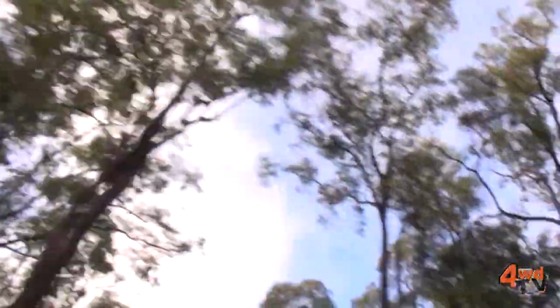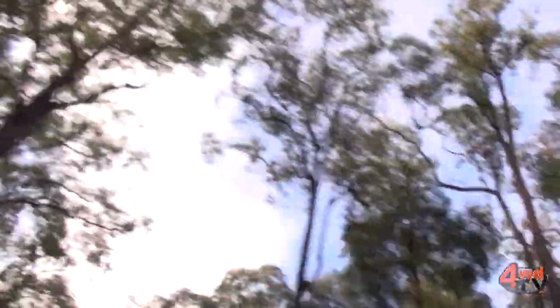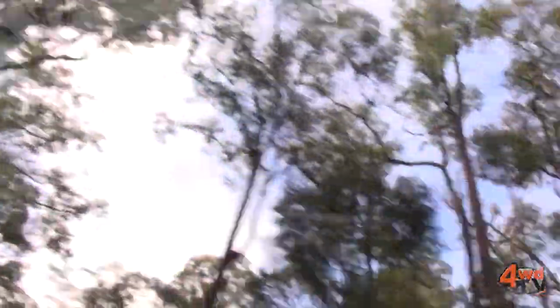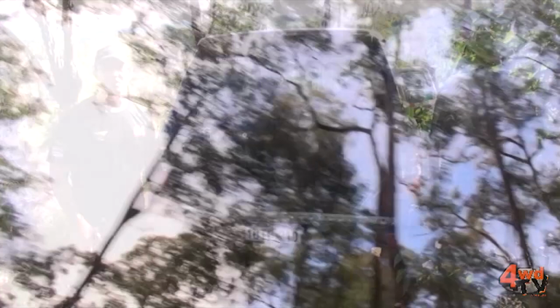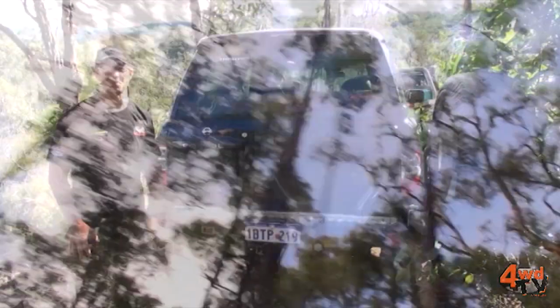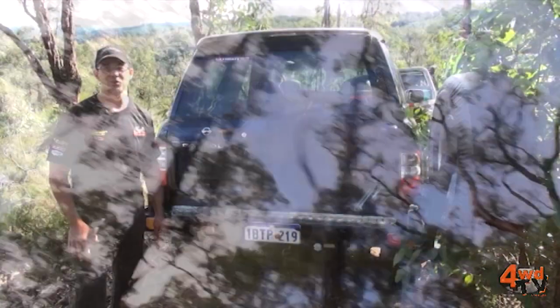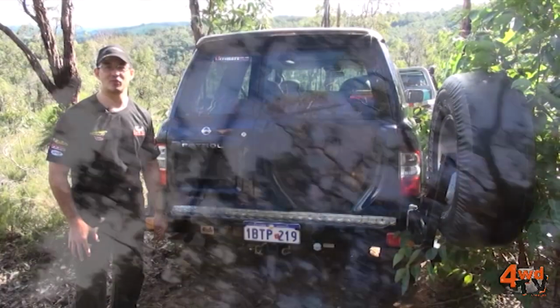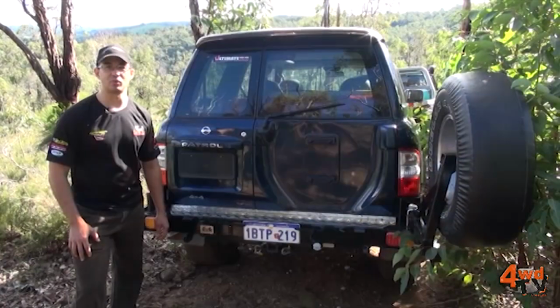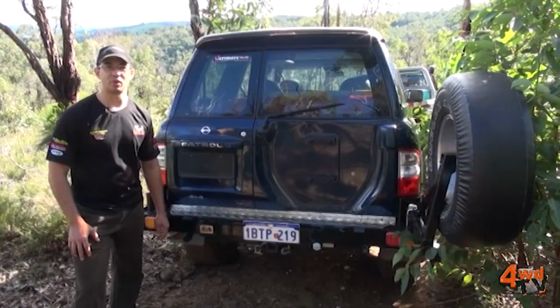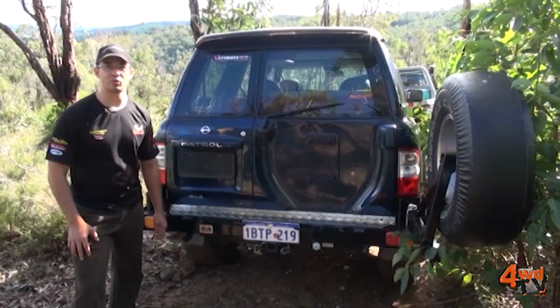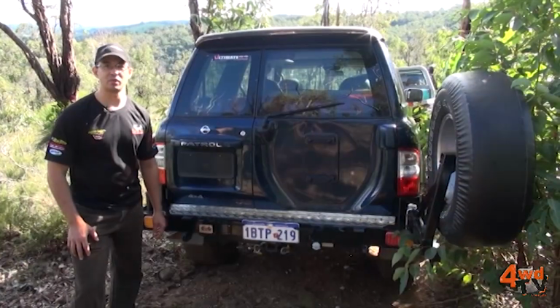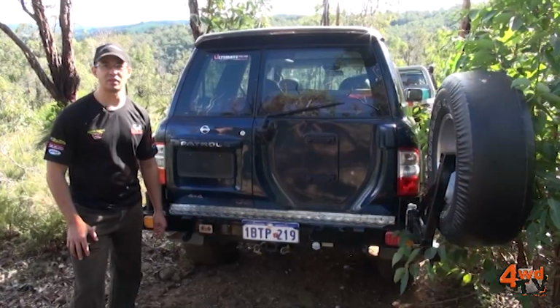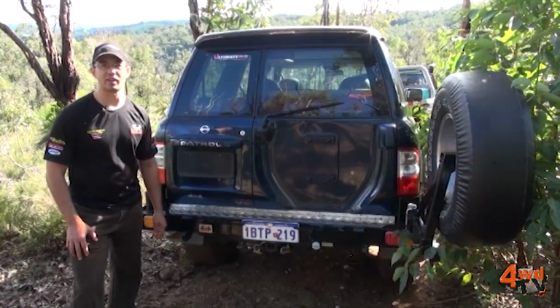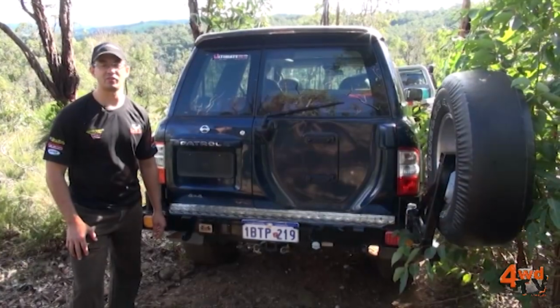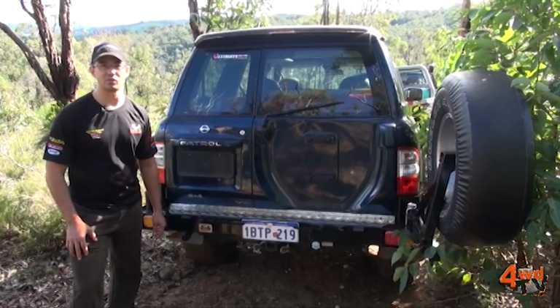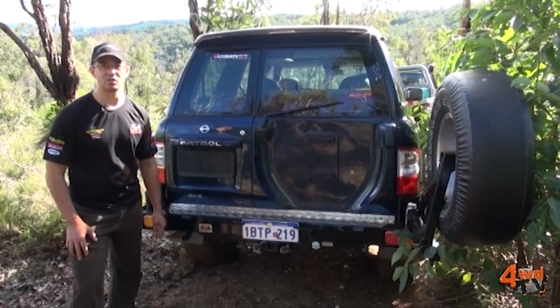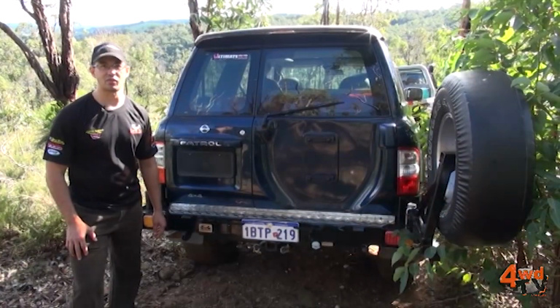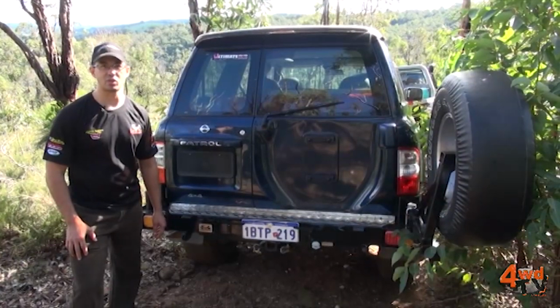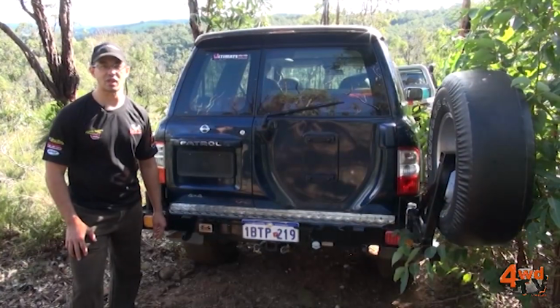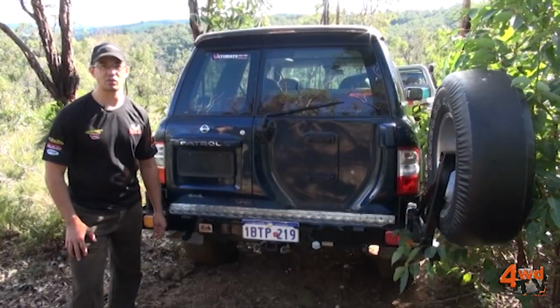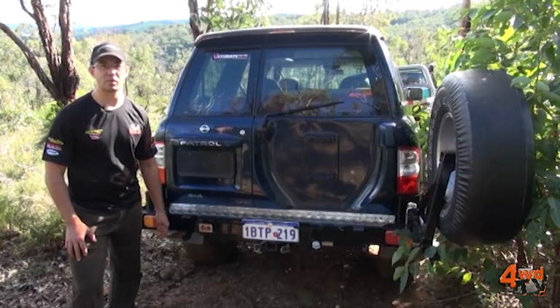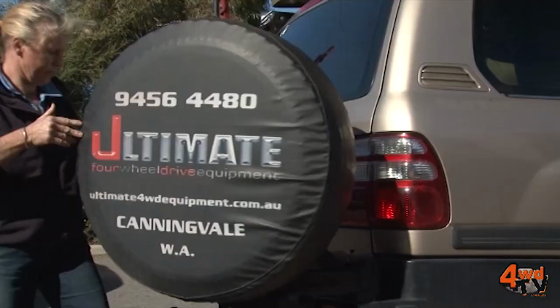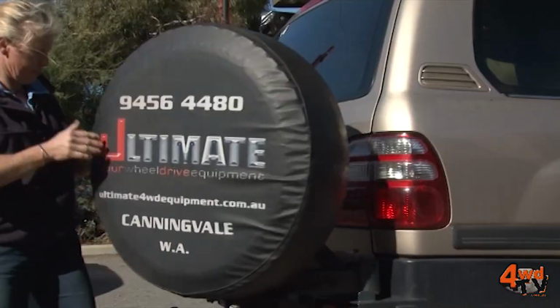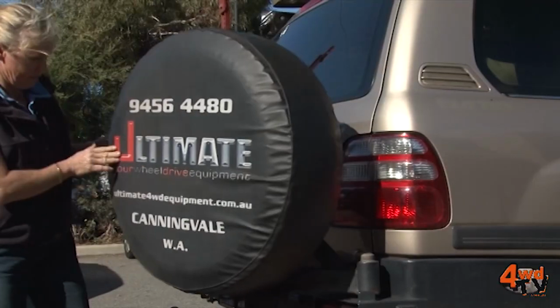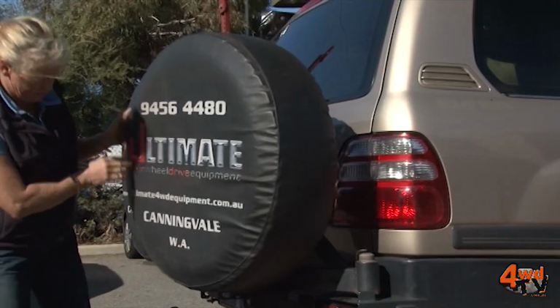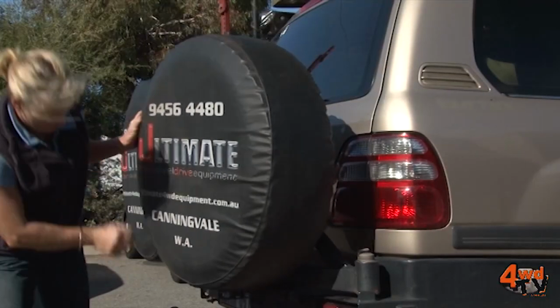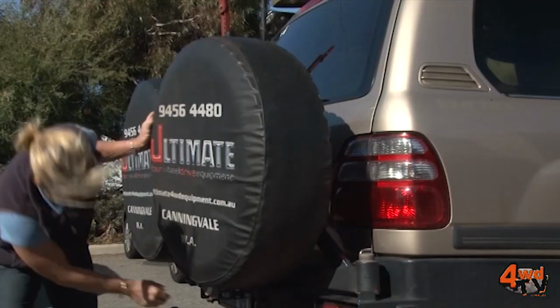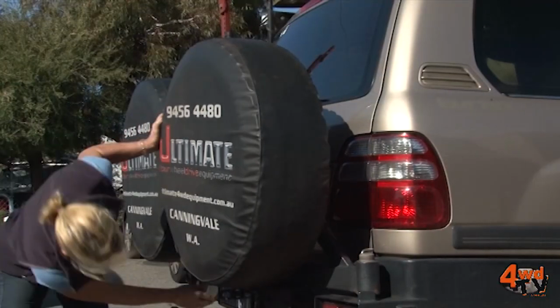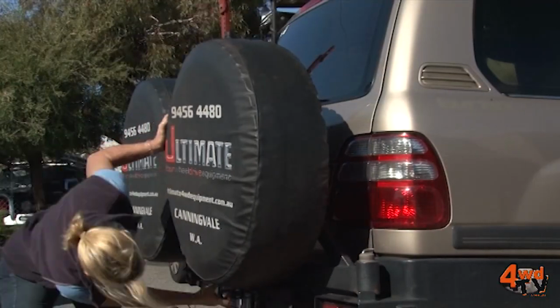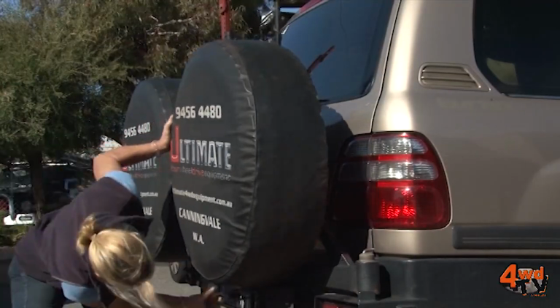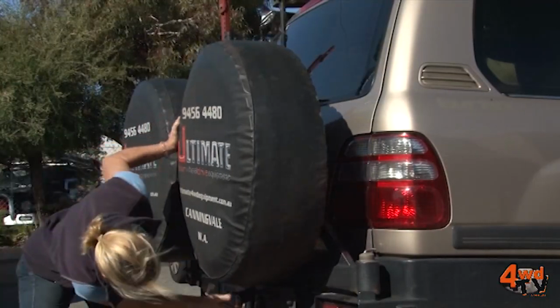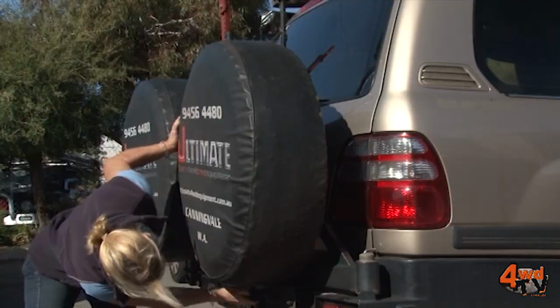G'day, it's Marcus from Ultimate 4WD Equipment. Today I'd love to just have a quick chat to you about what you need to look for in a dual wheel carrier.